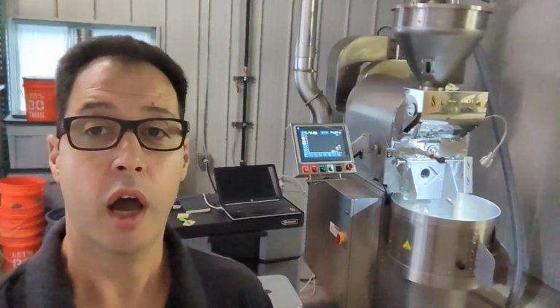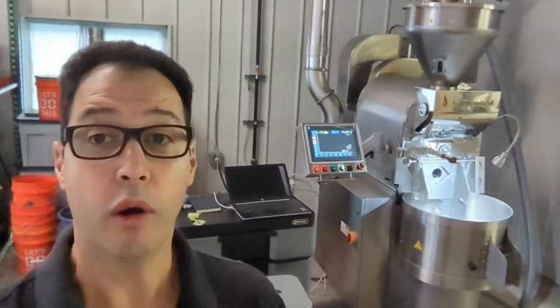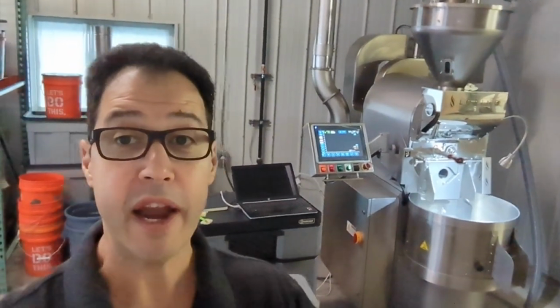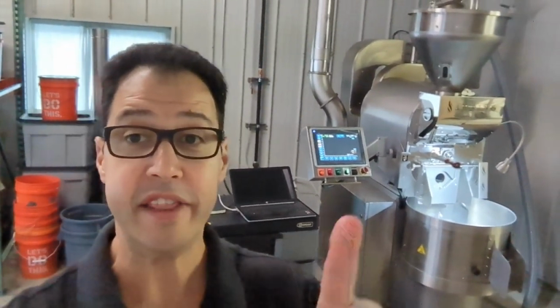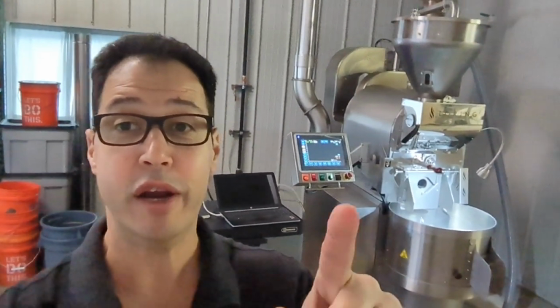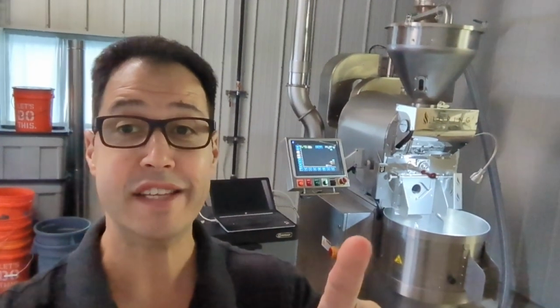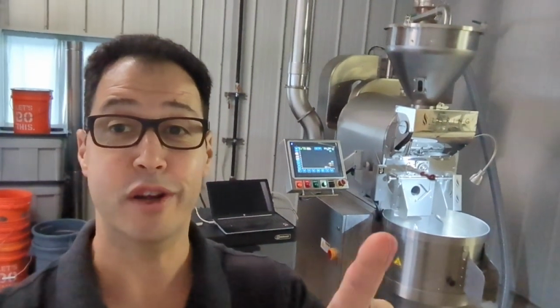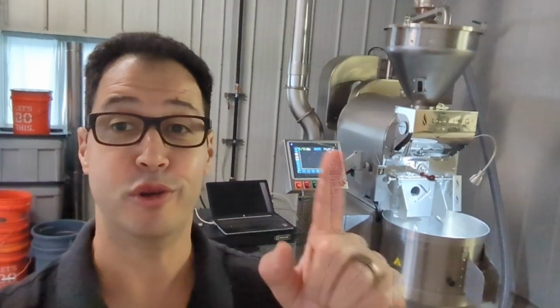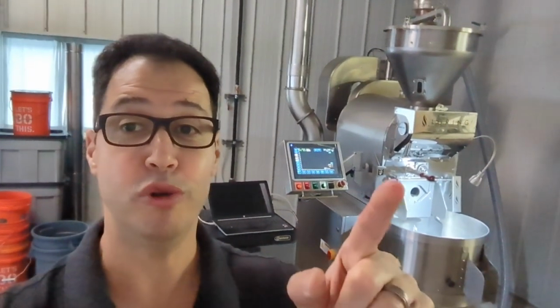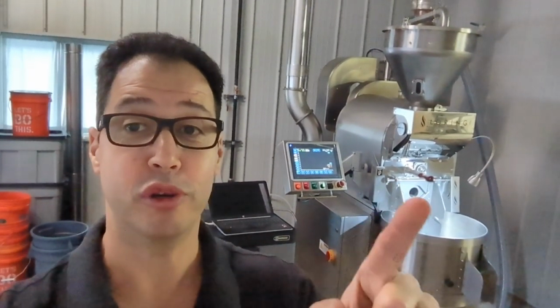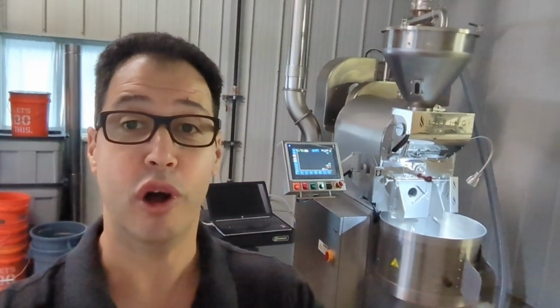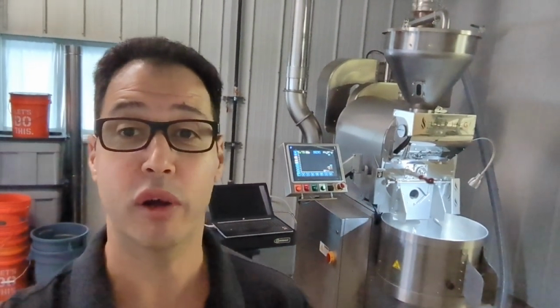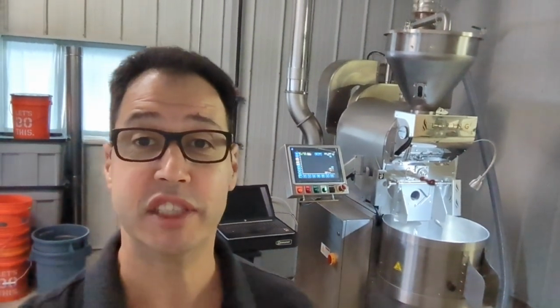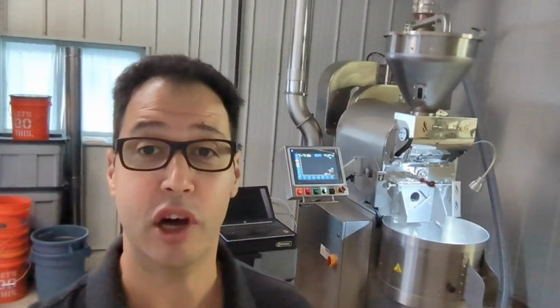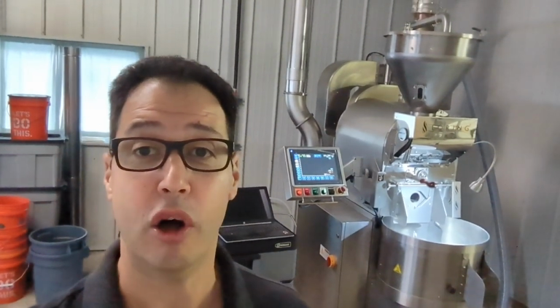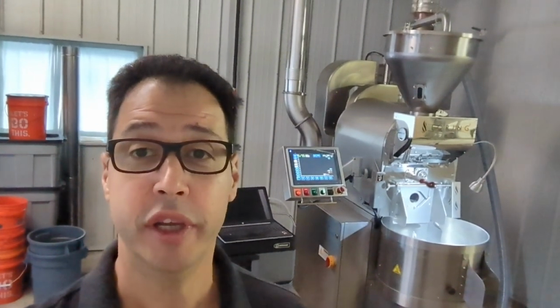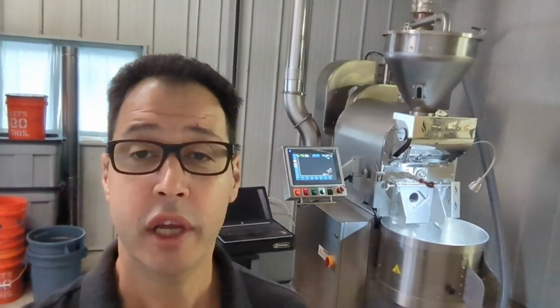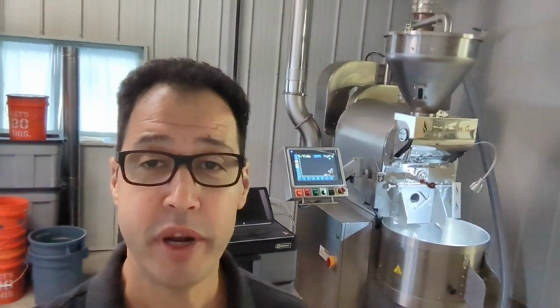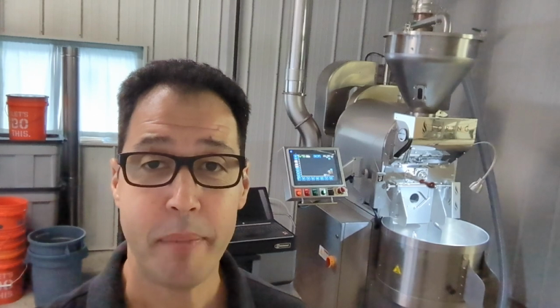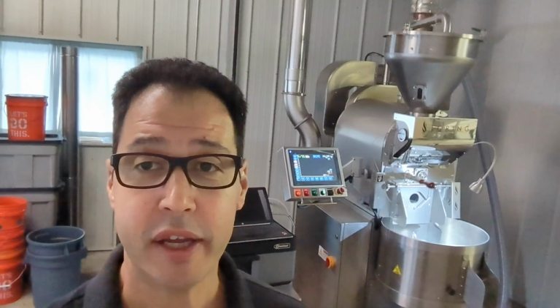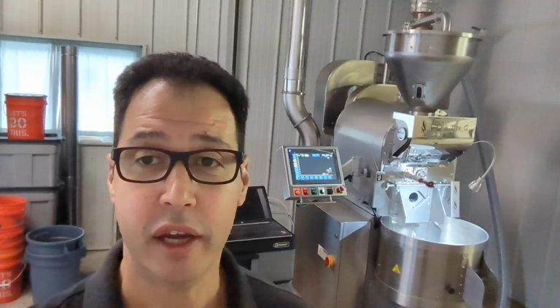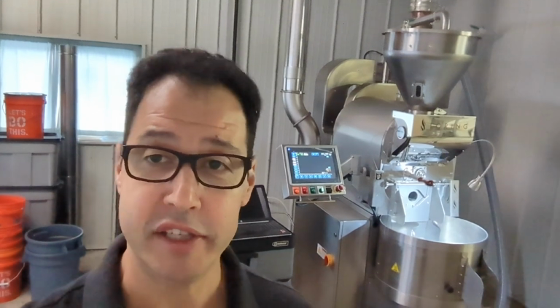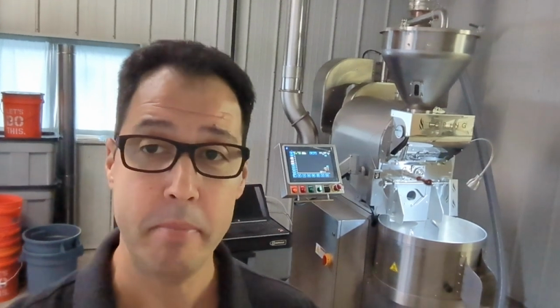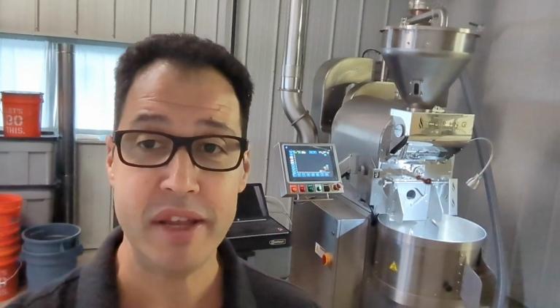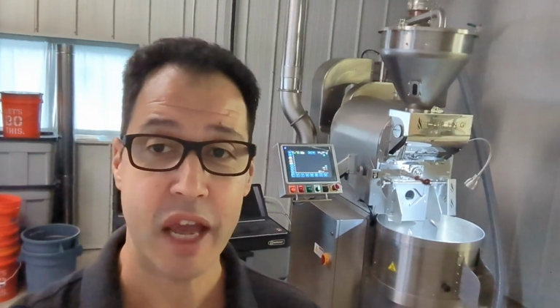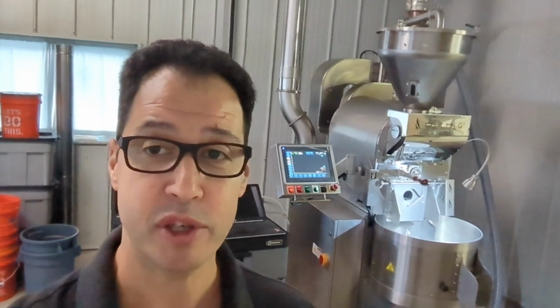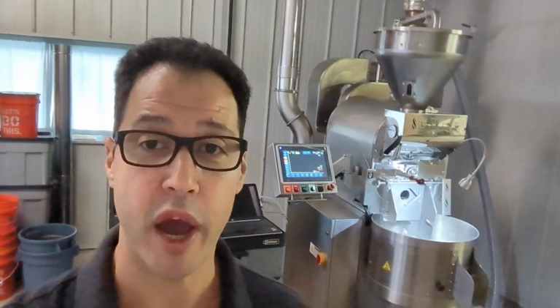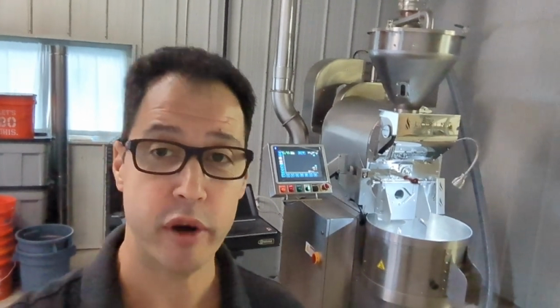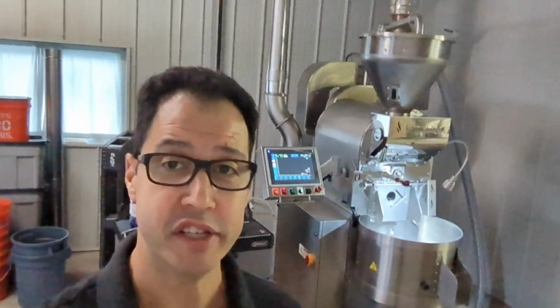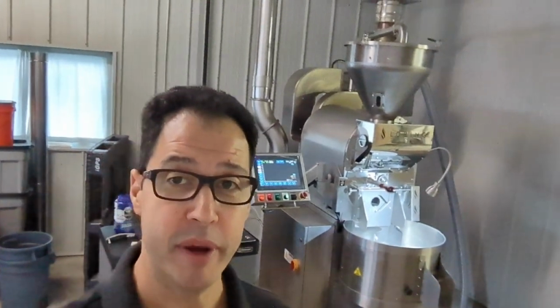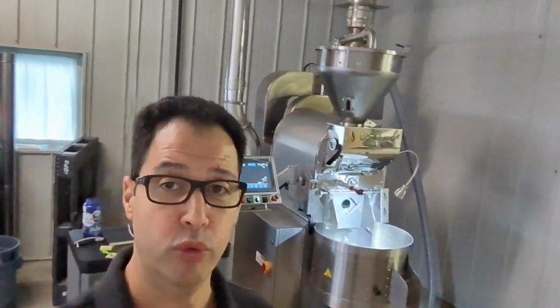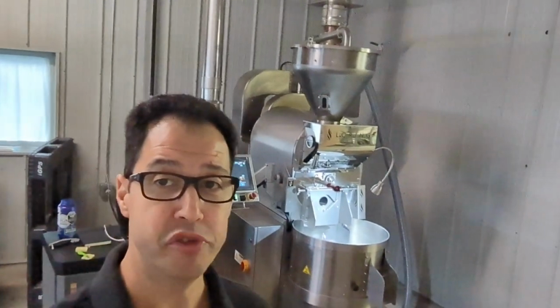All righty, there it is — there's the roaster all installed. Pretty epic. It's amazing how much quieter it is than my old roaster.